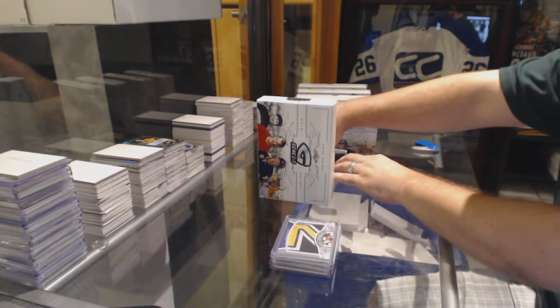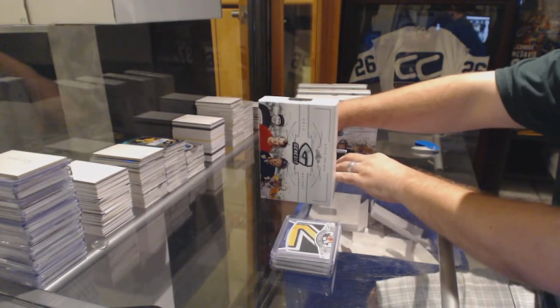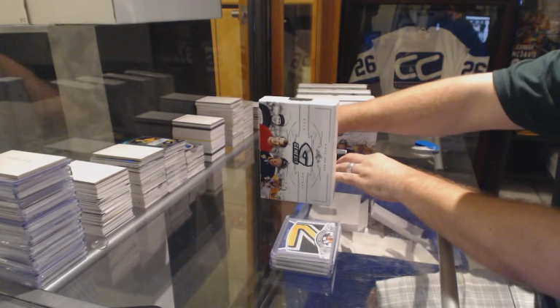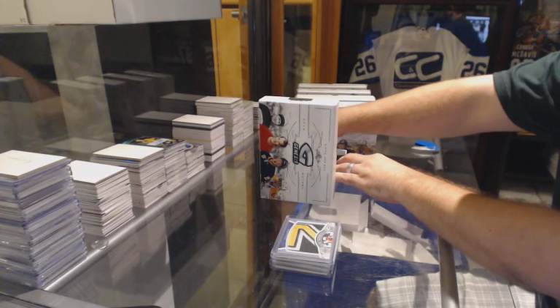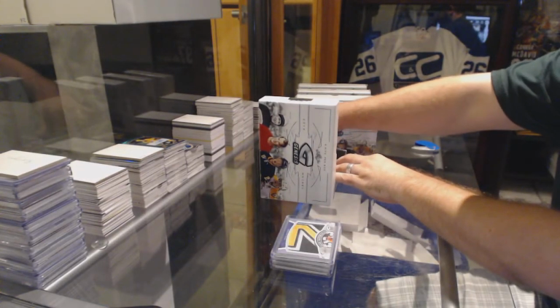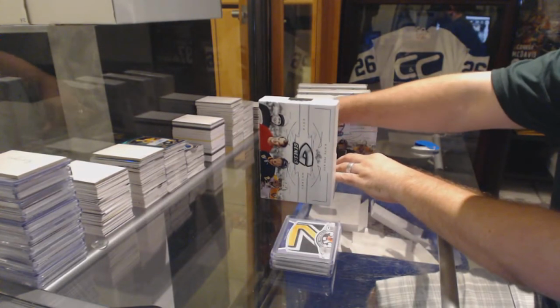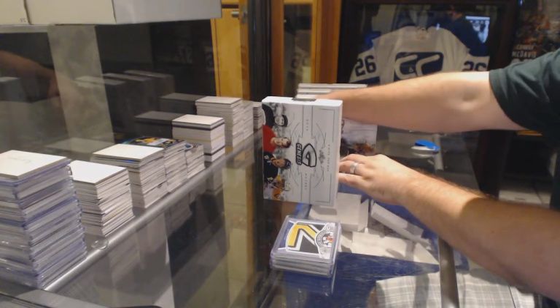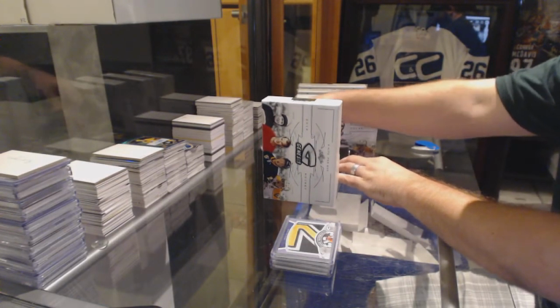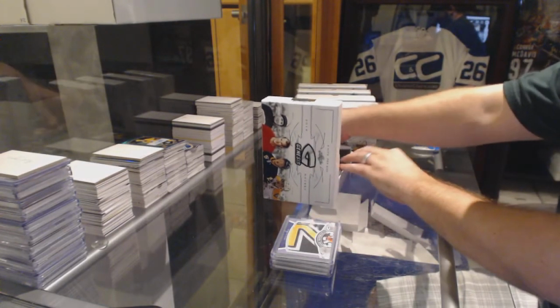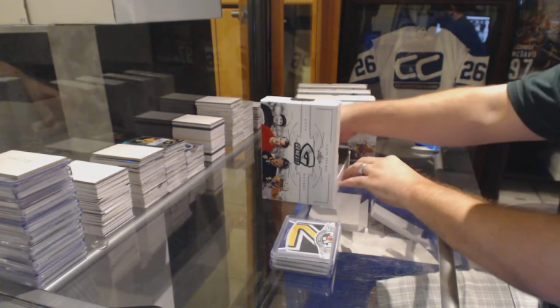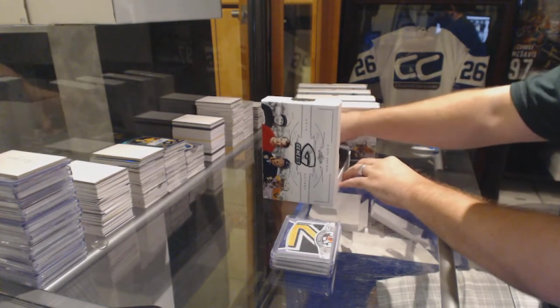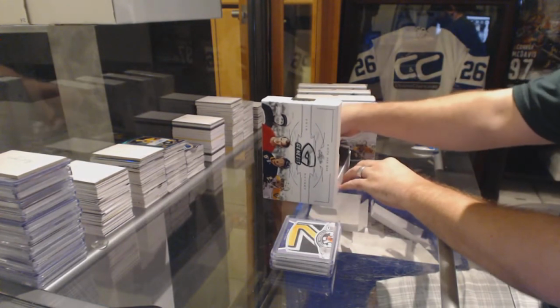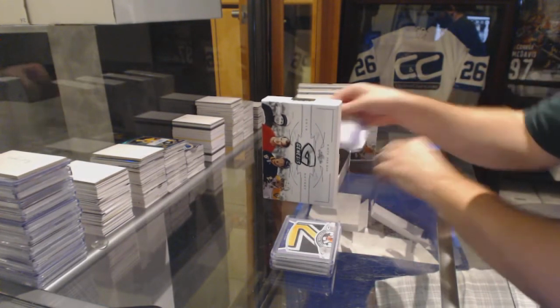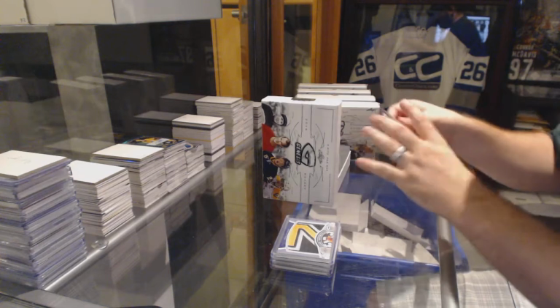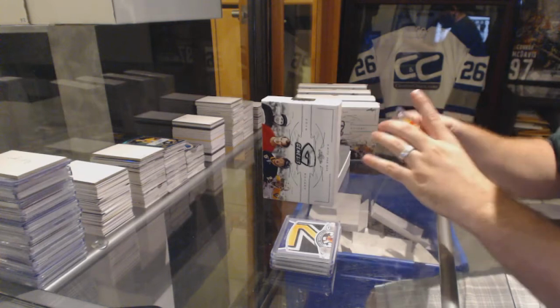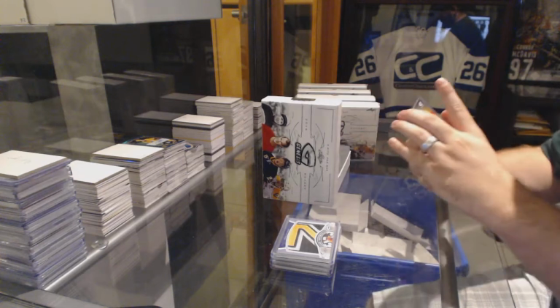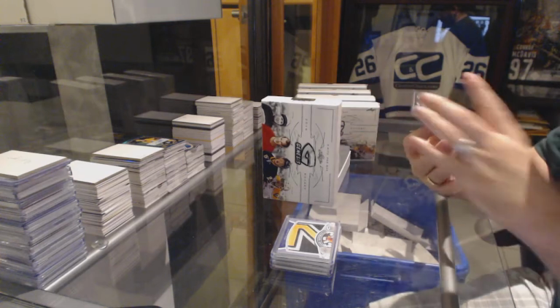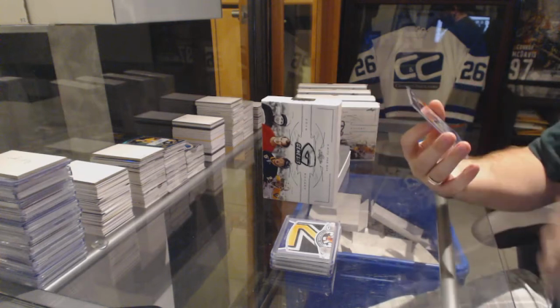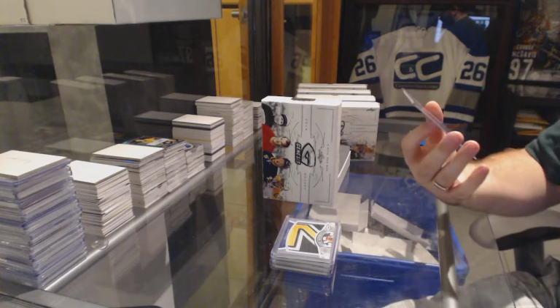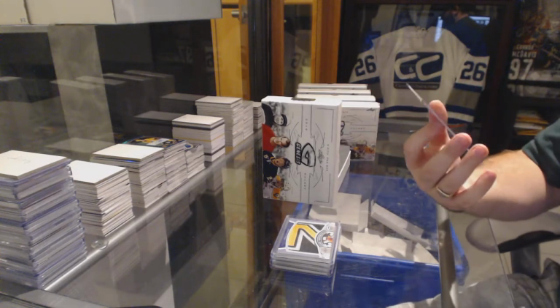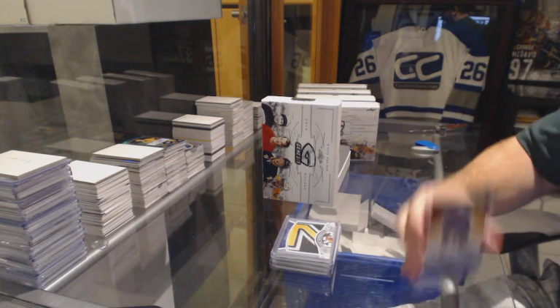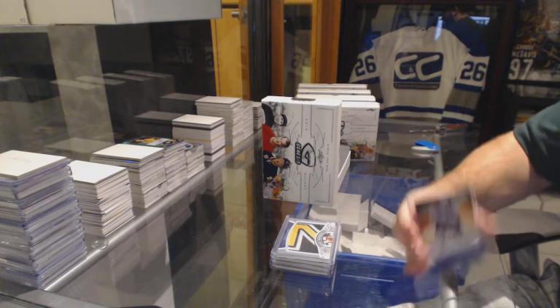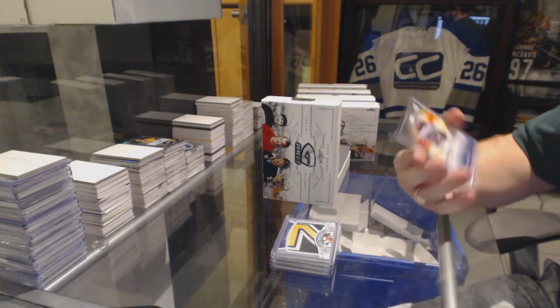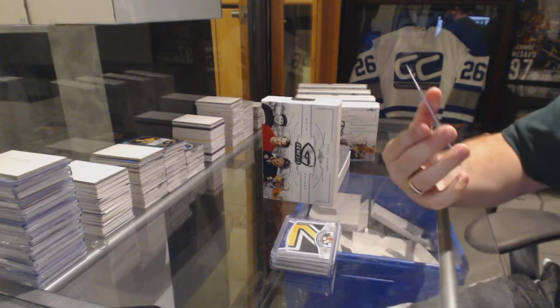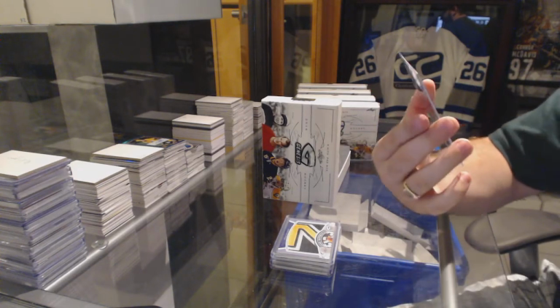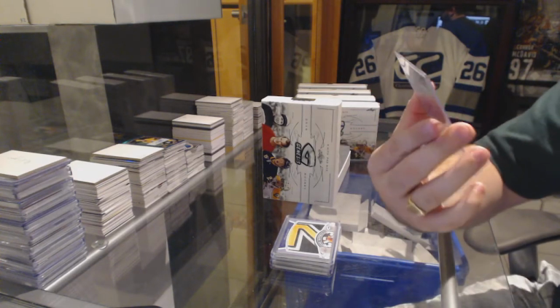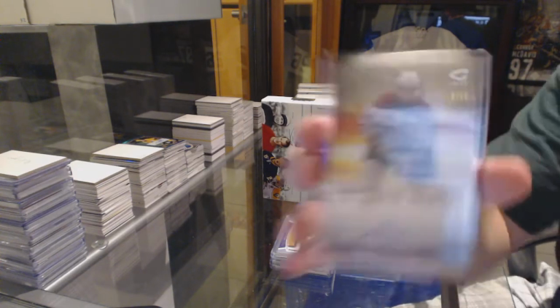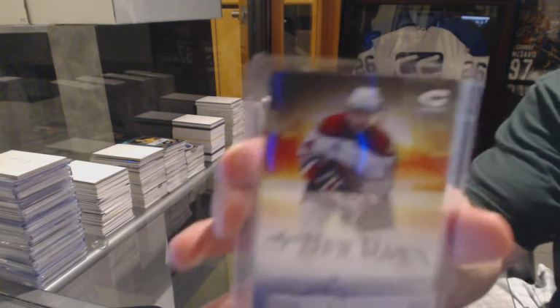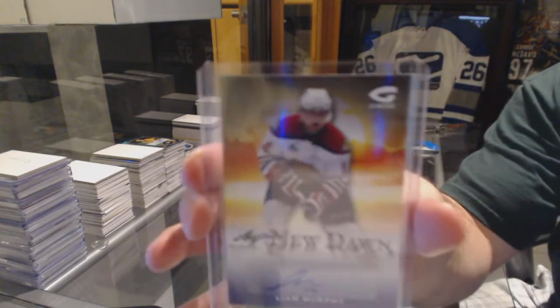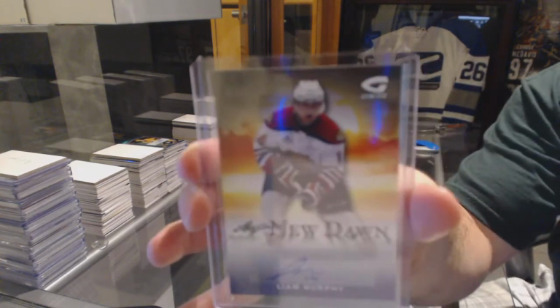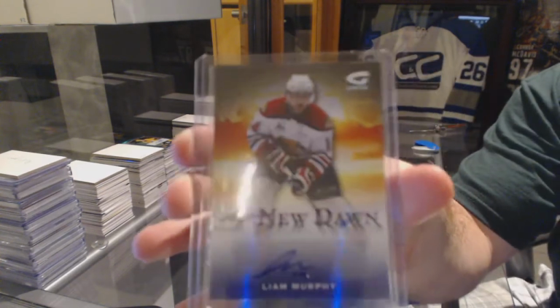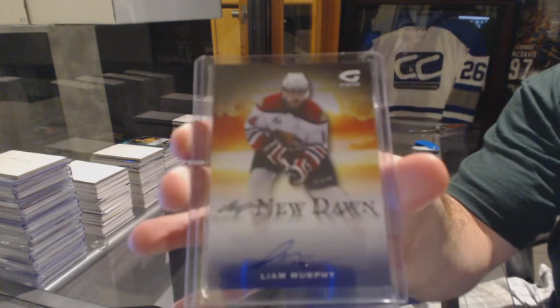We've got a new Dodd autograph, numbered 9 of 15, Liam Murphy.